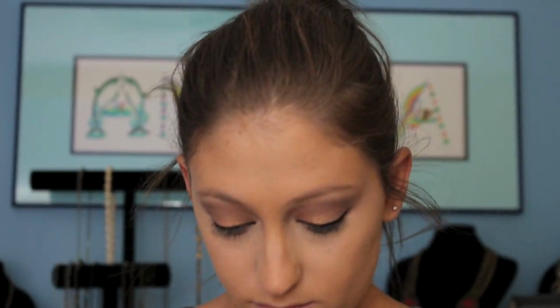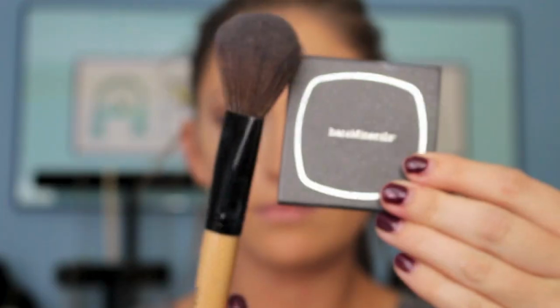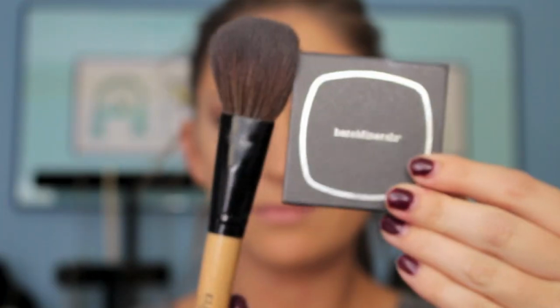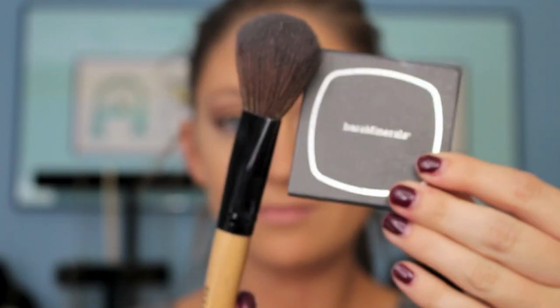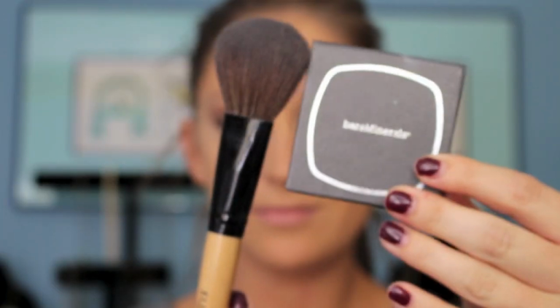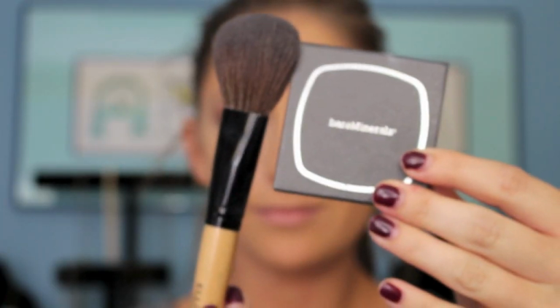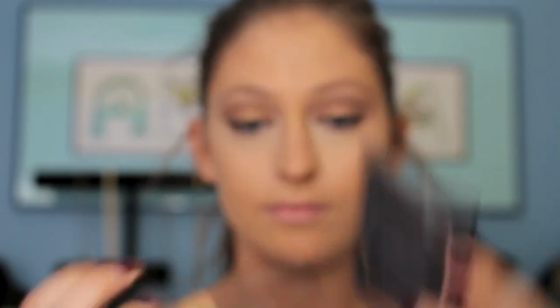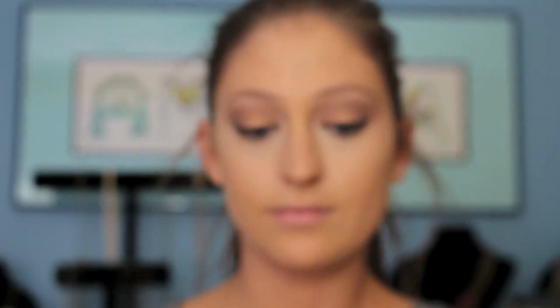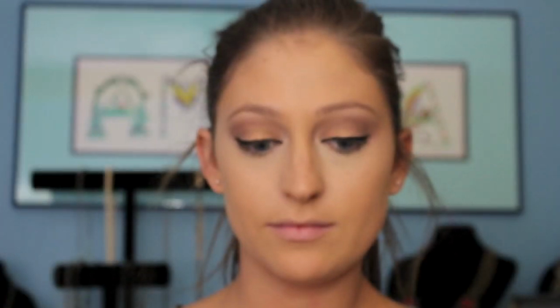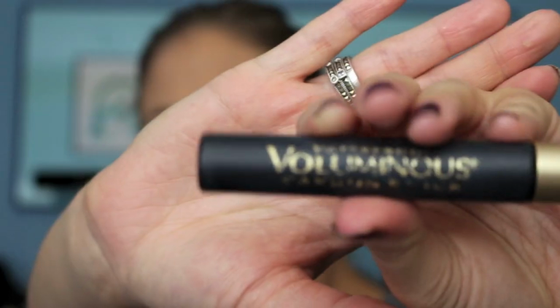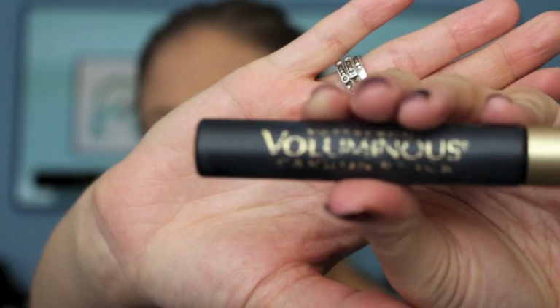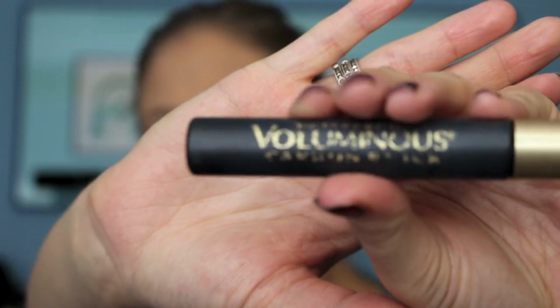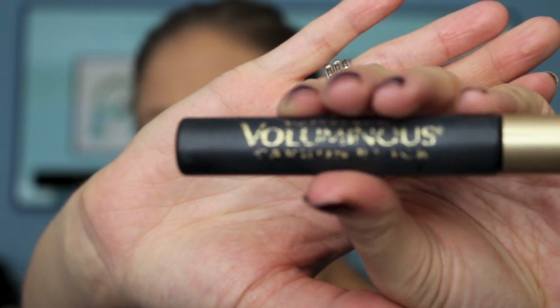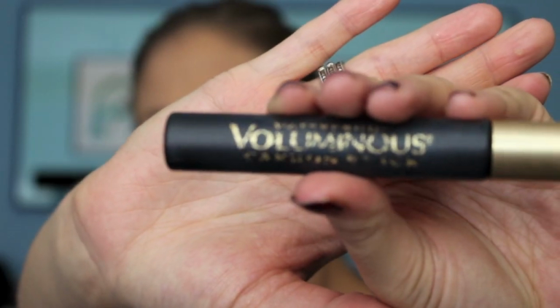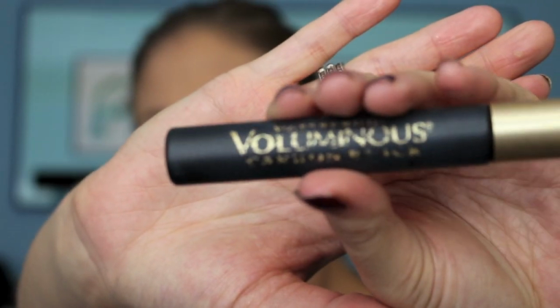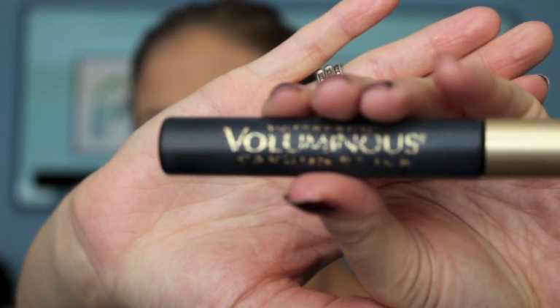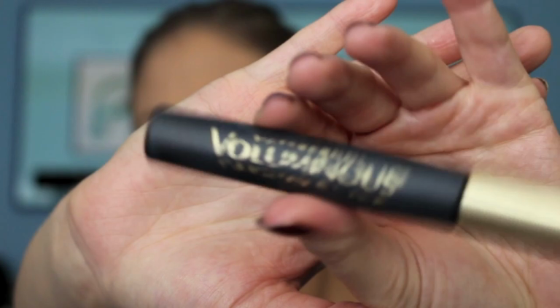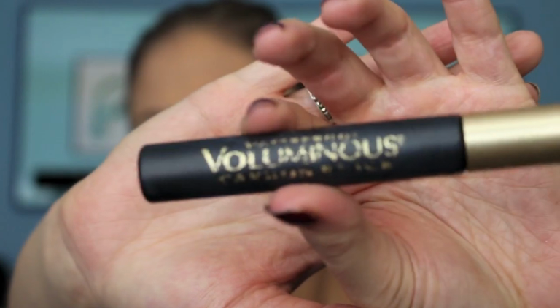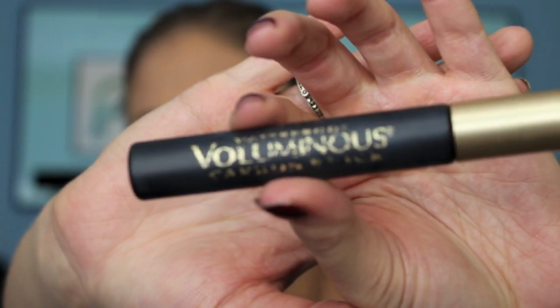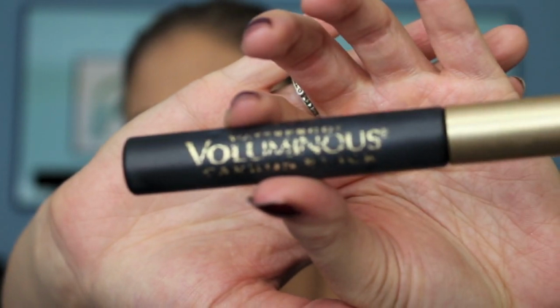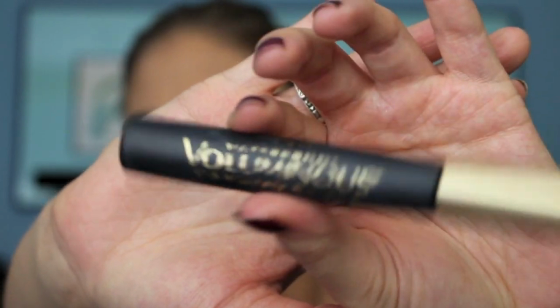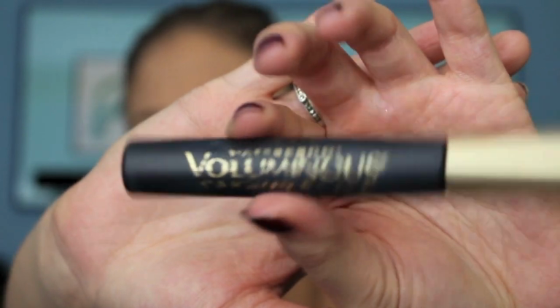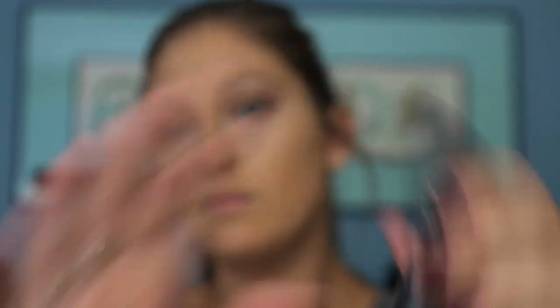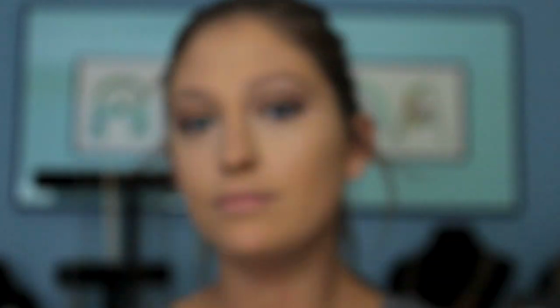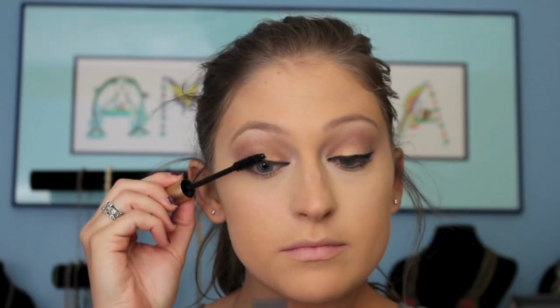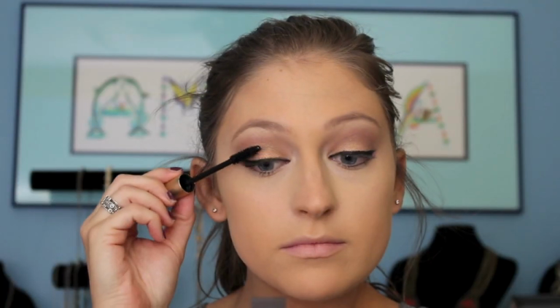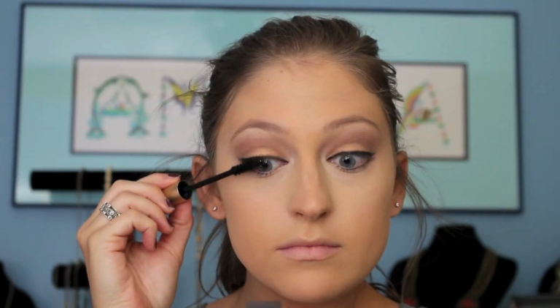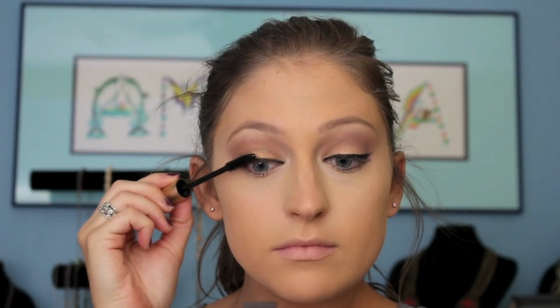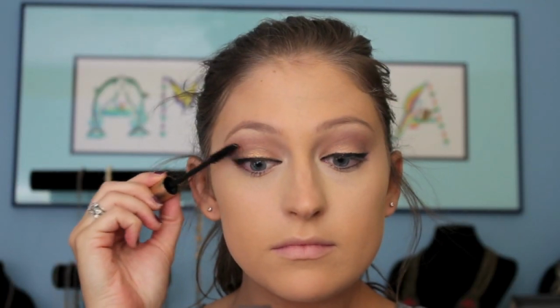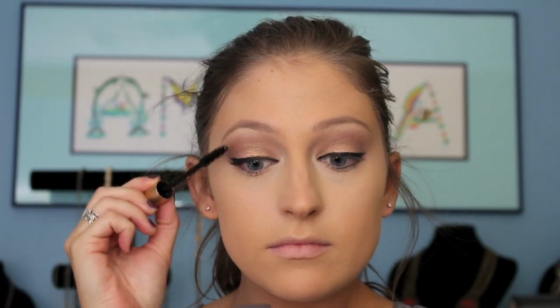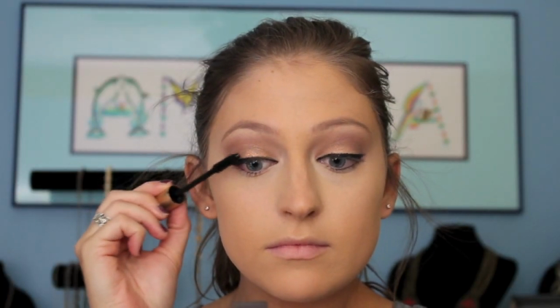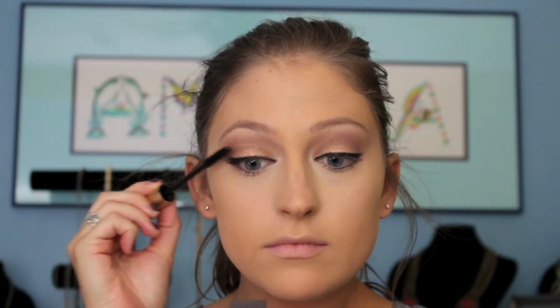Now just taking that Bare Minerals Setting Powder and we're going to set that, and then add some lower mascara and upper mascara.